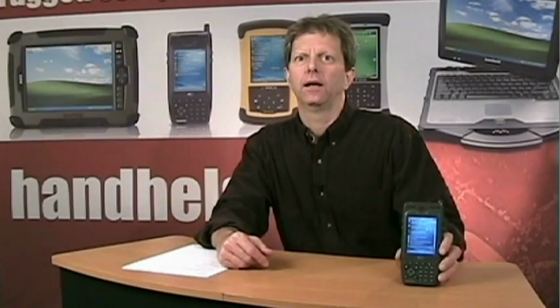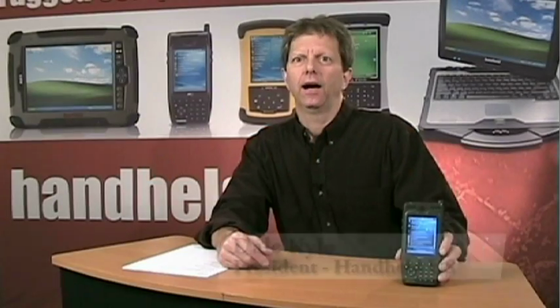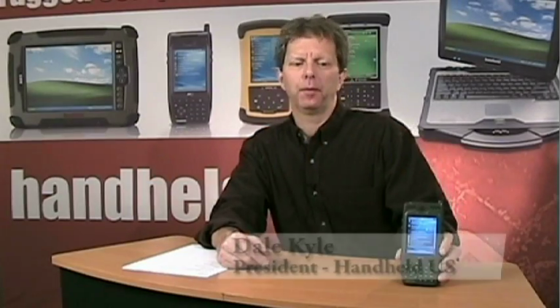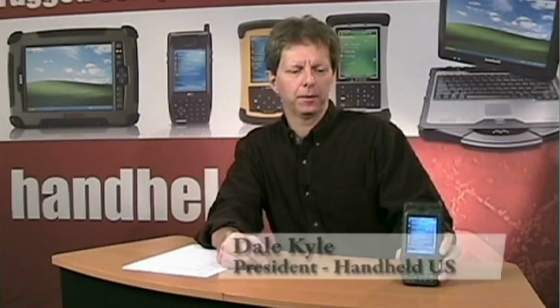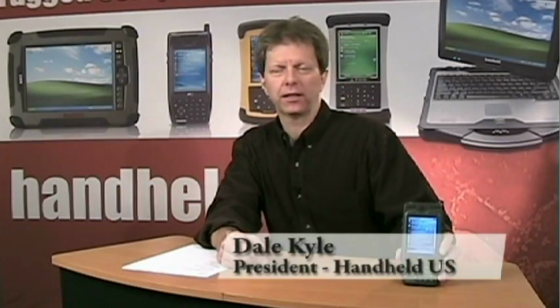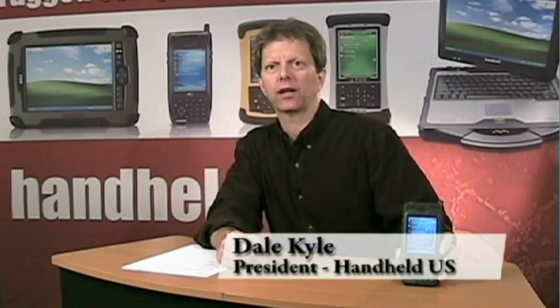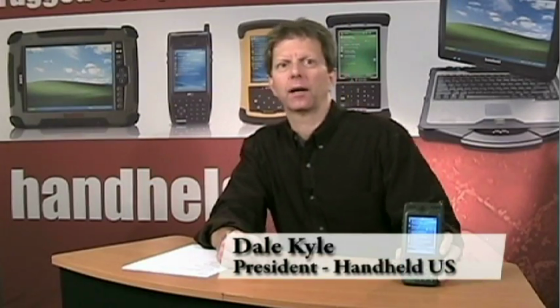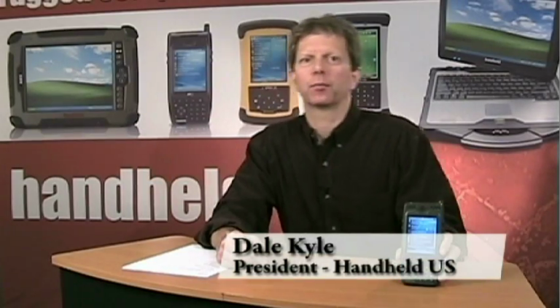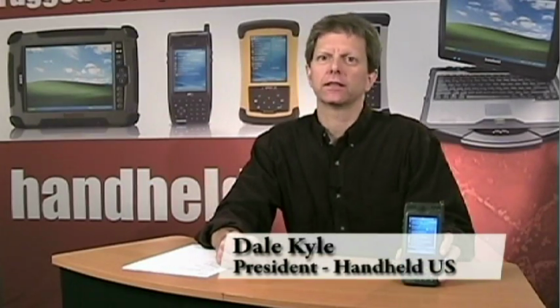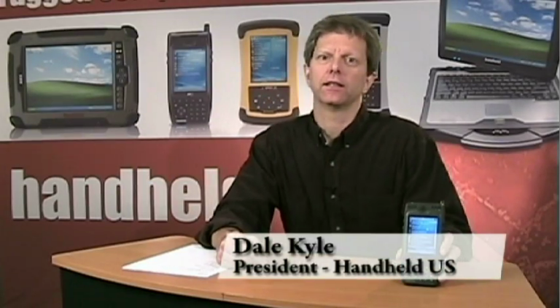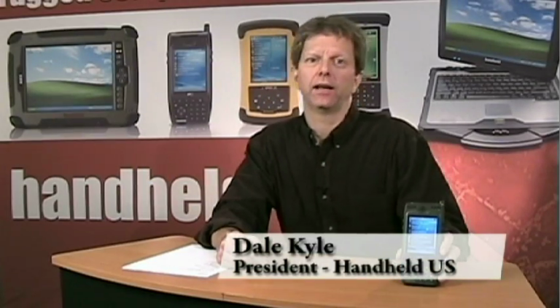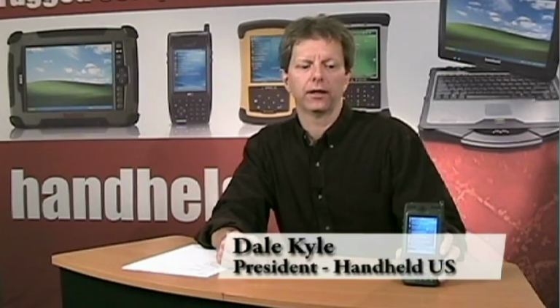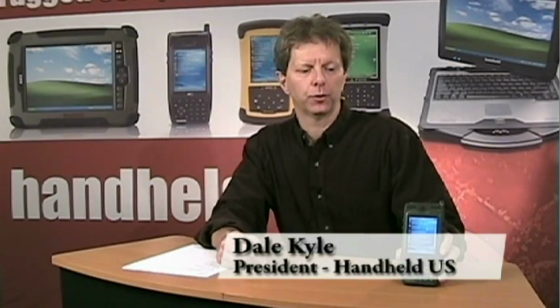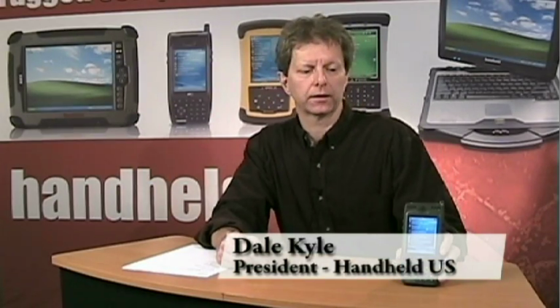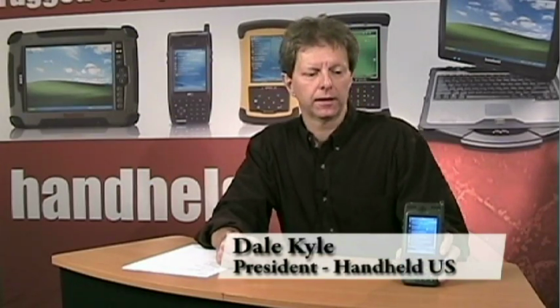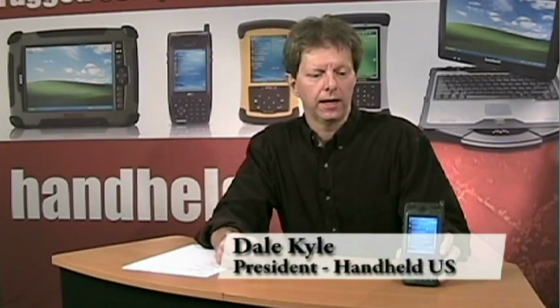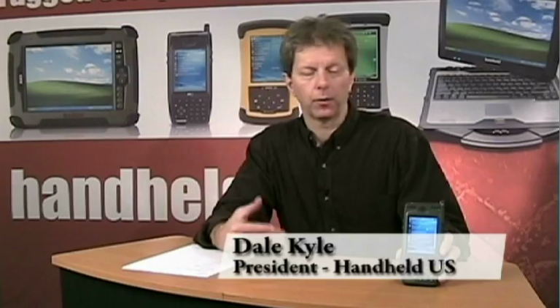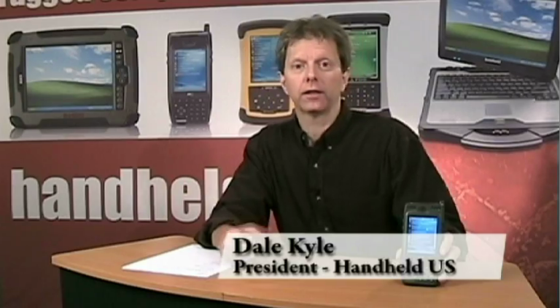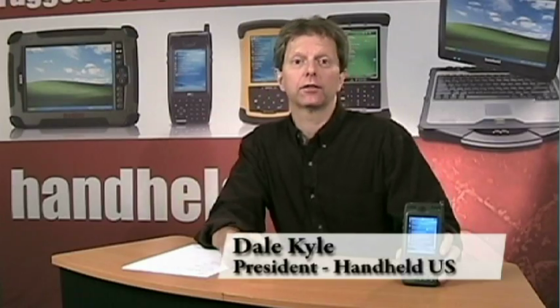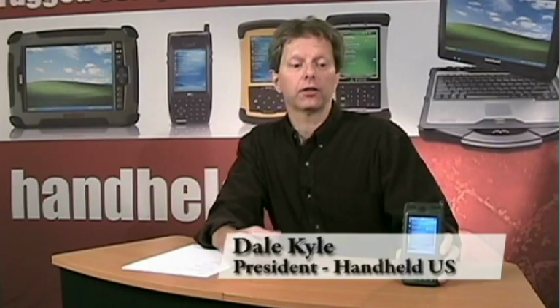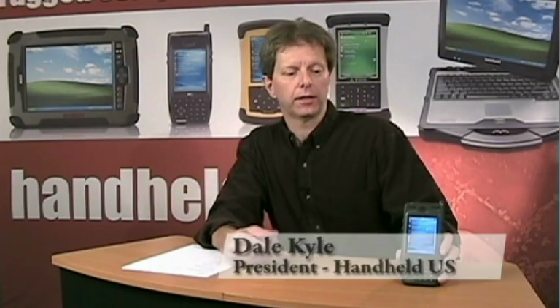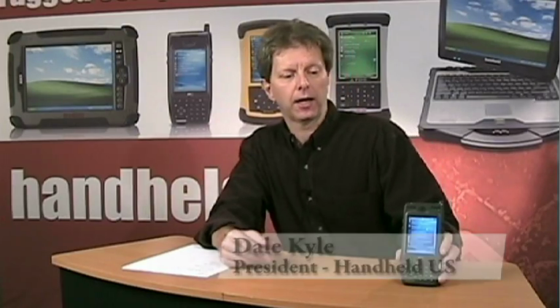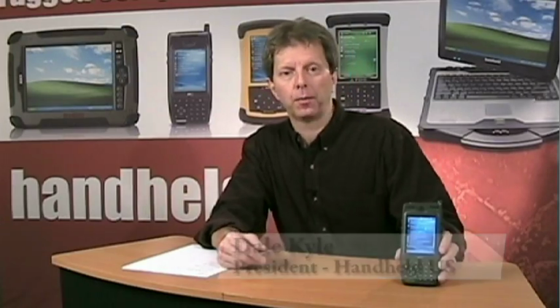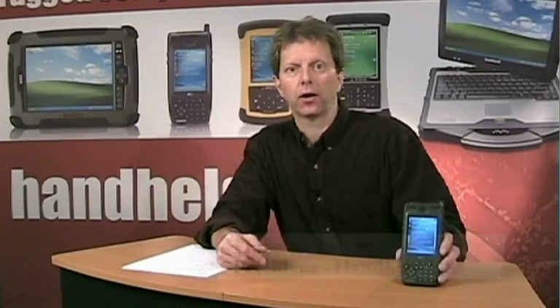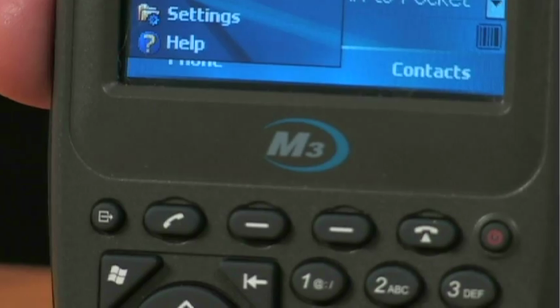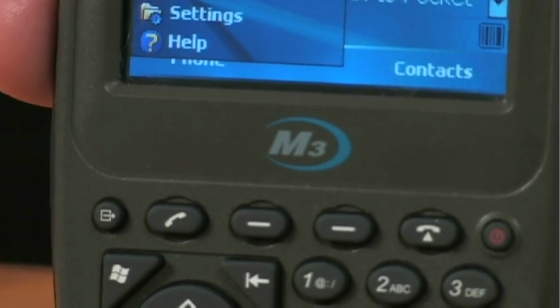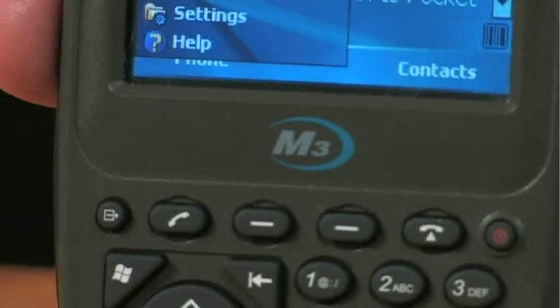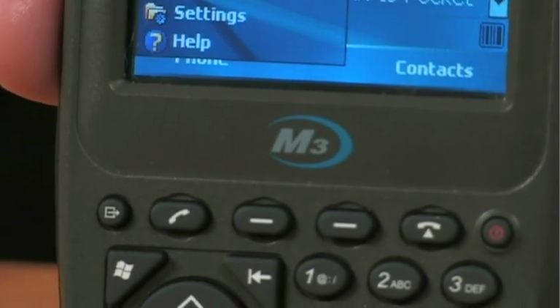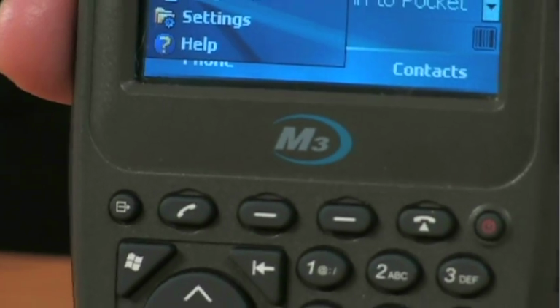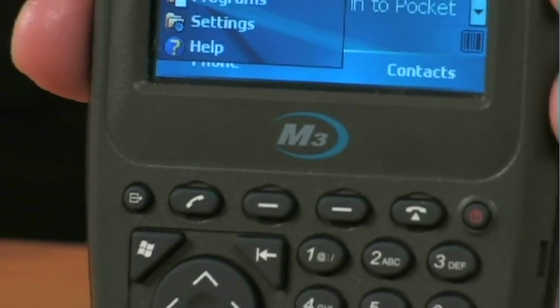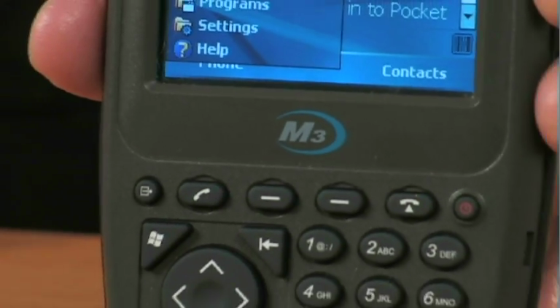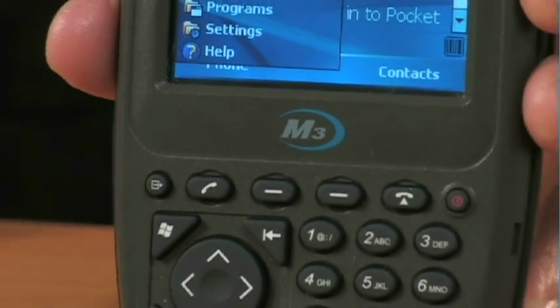Hi, my name is Dale Keil. I'm the president of Handheld US. I wanted to talk to you today about our M3 rugged handheld computer.